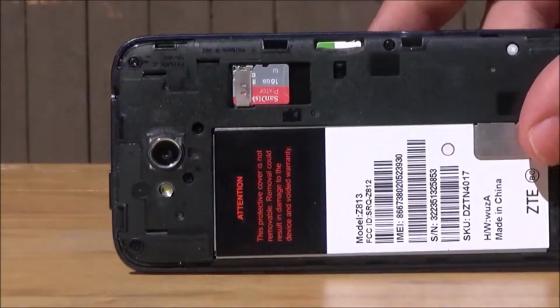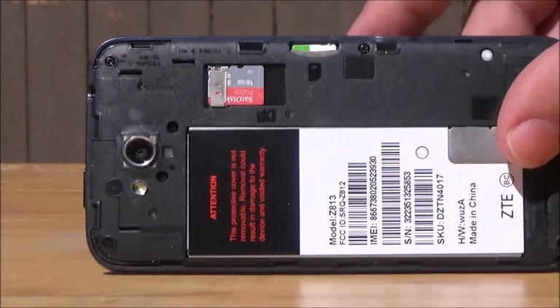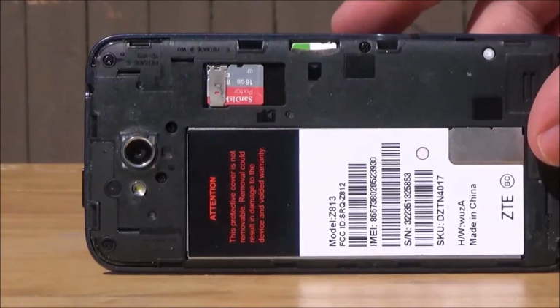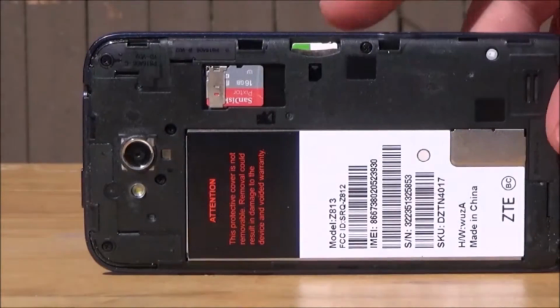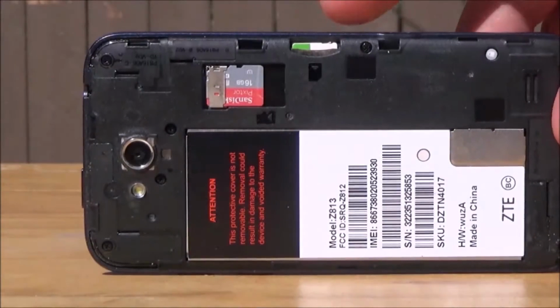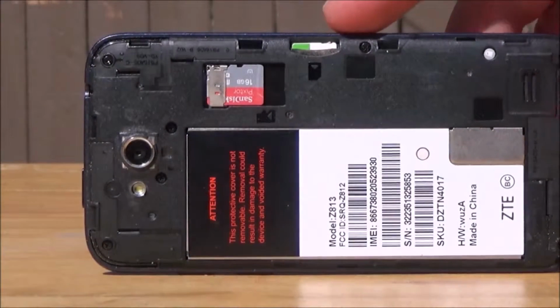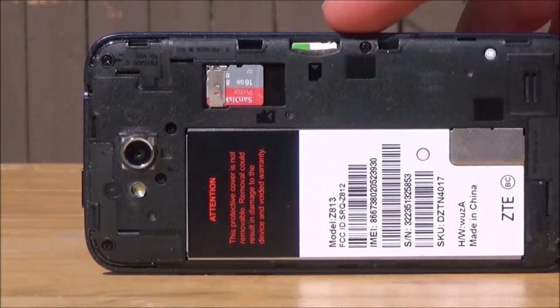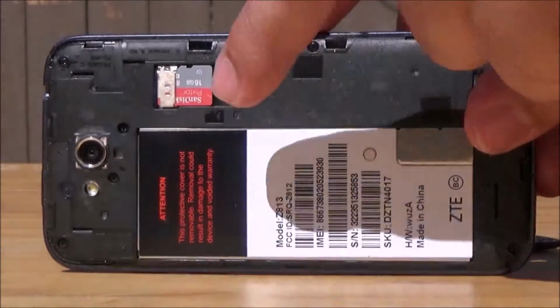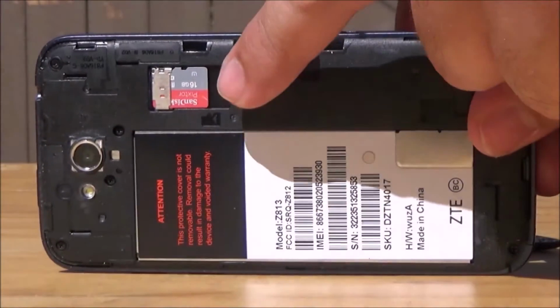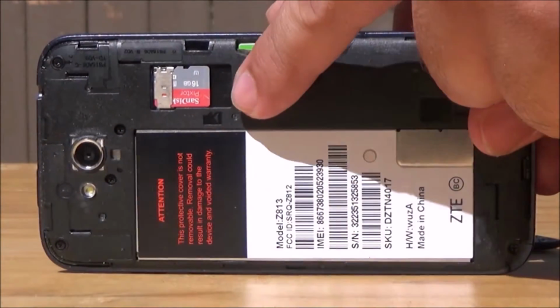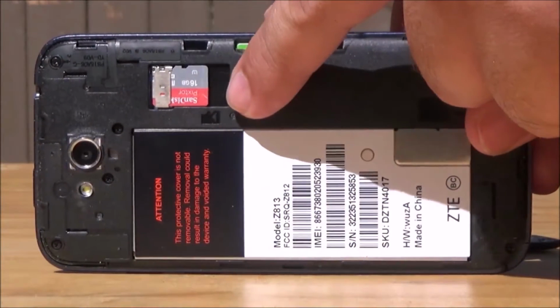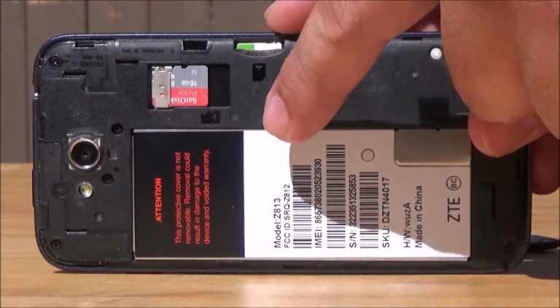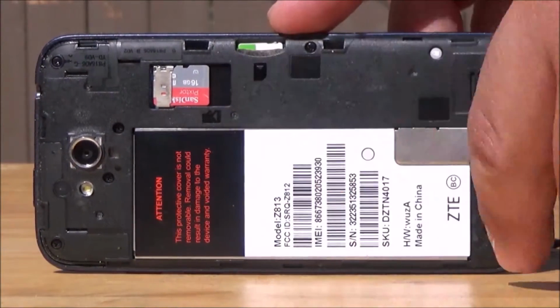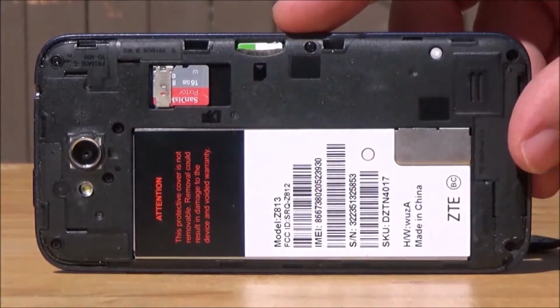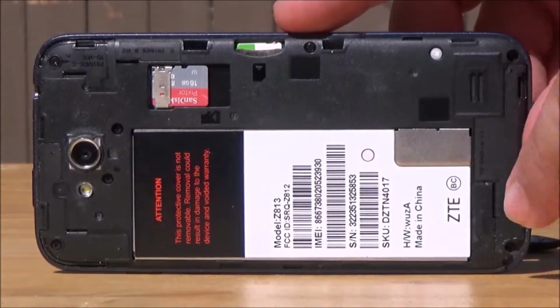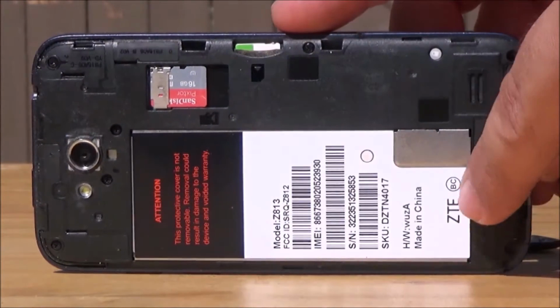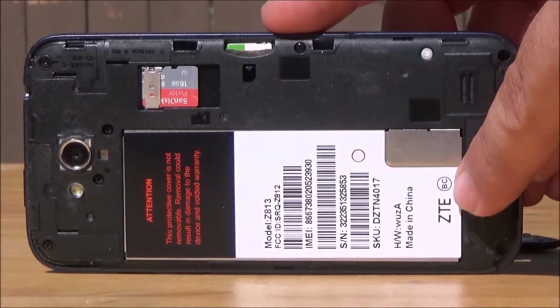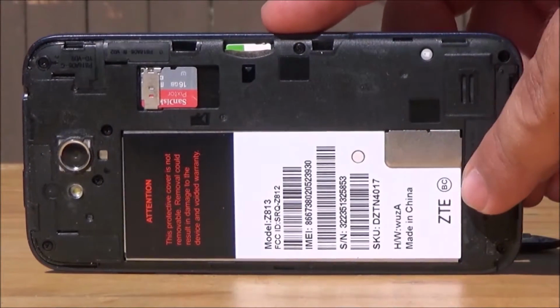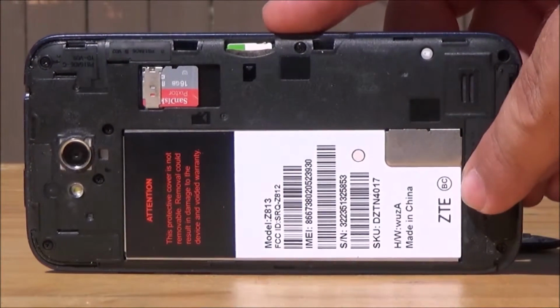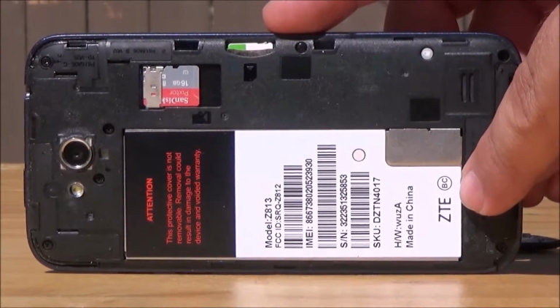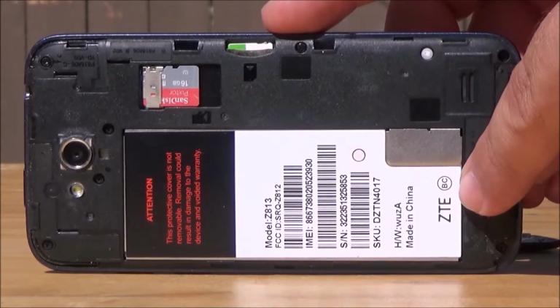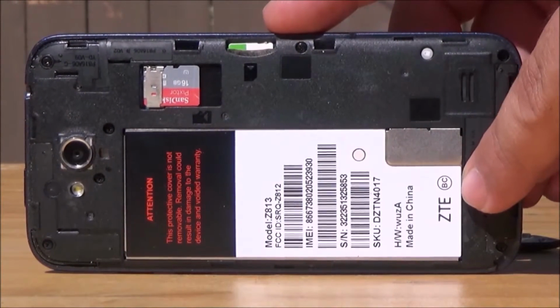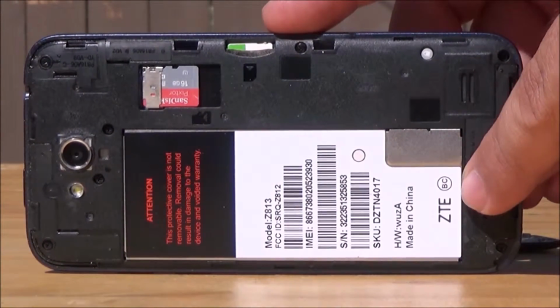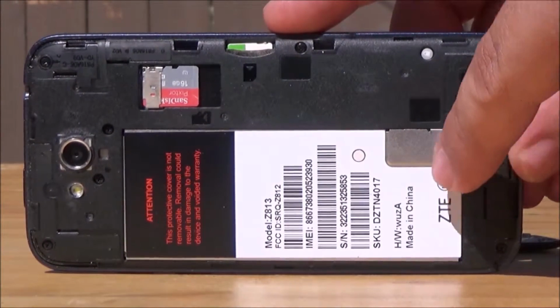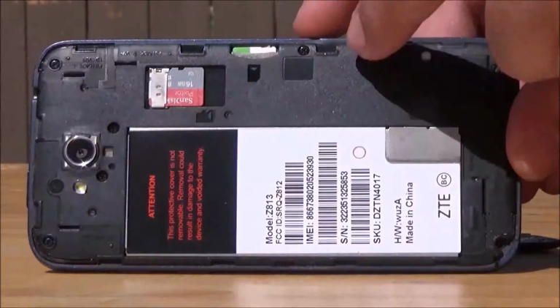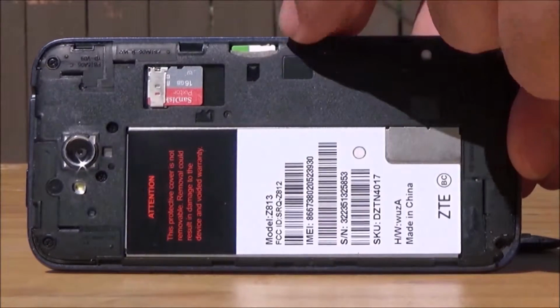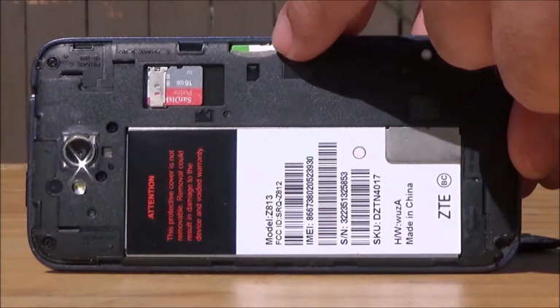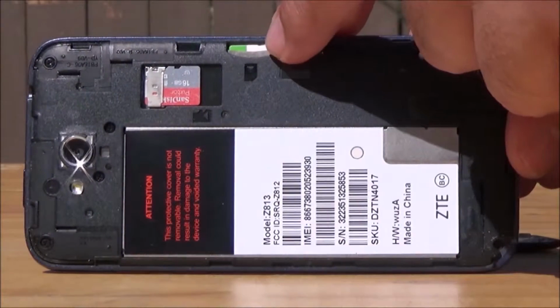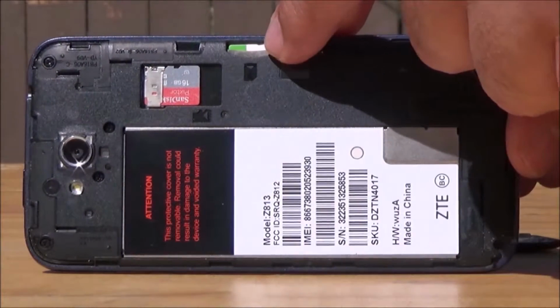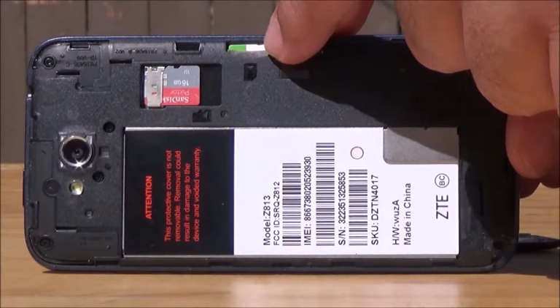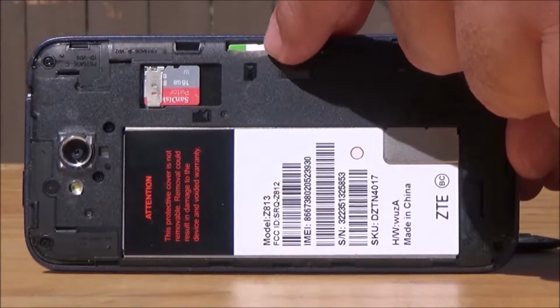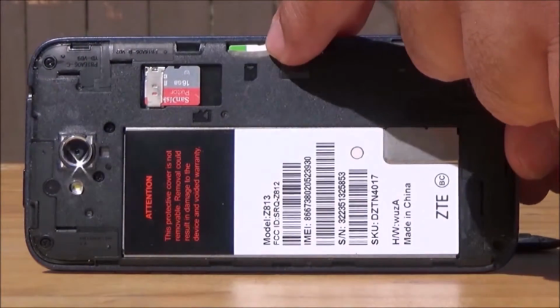Opening the device, we can see that we have a non-removable battery, as well as a microSD and SIM card slot.